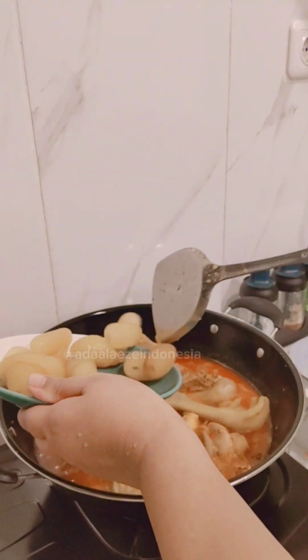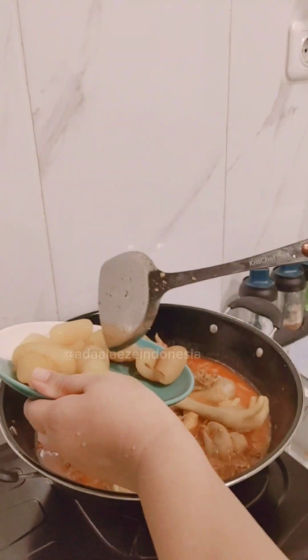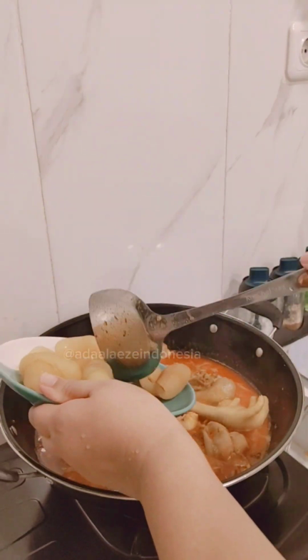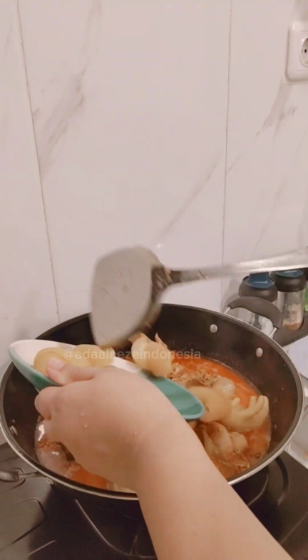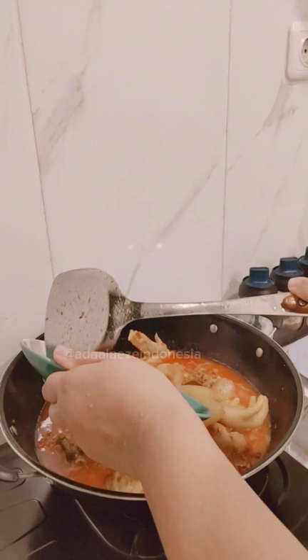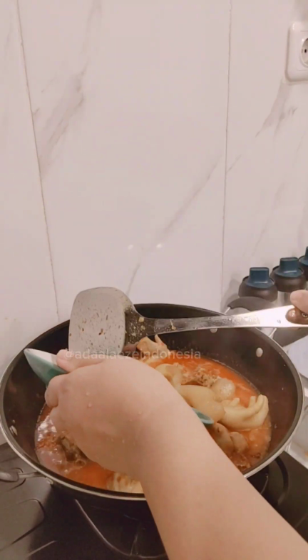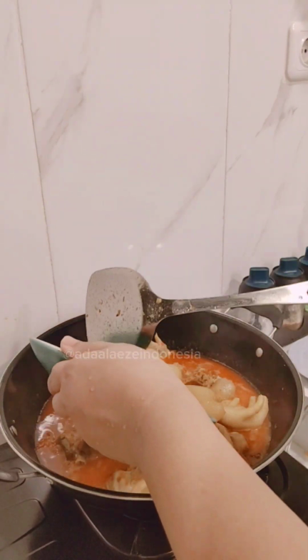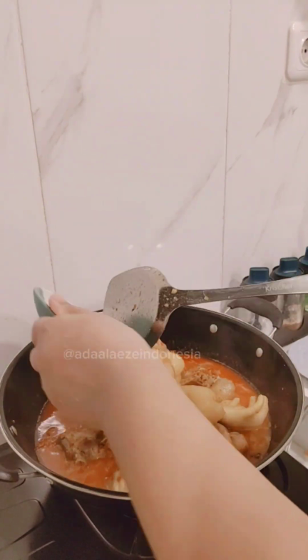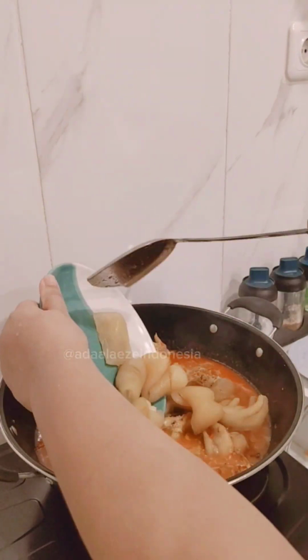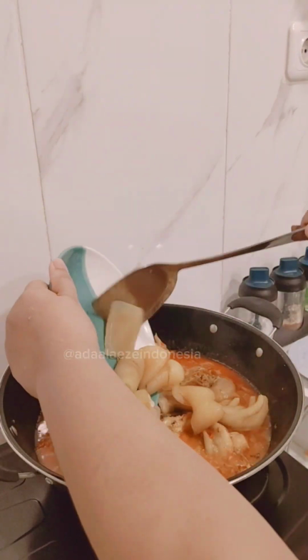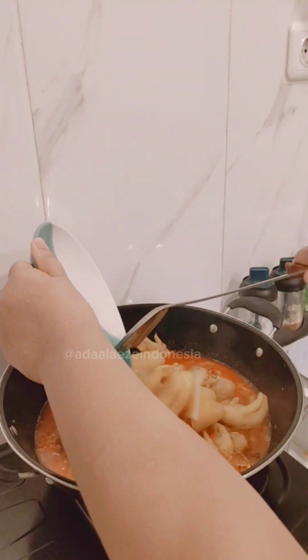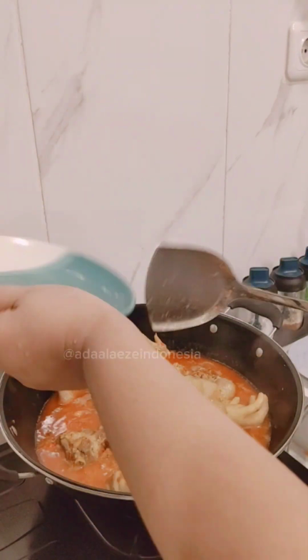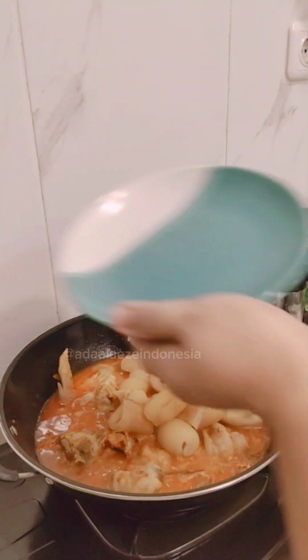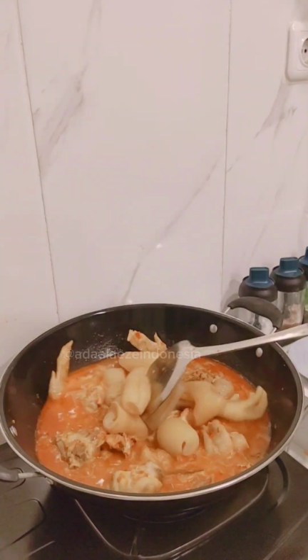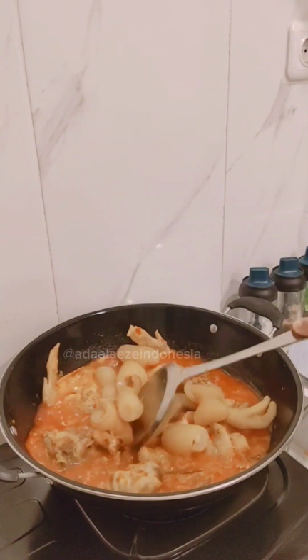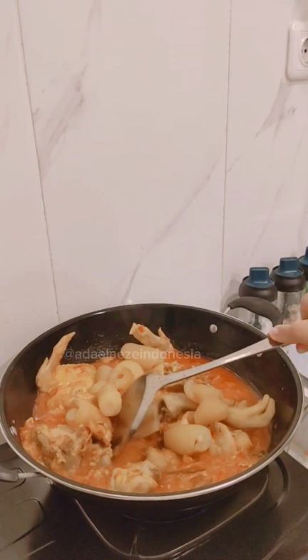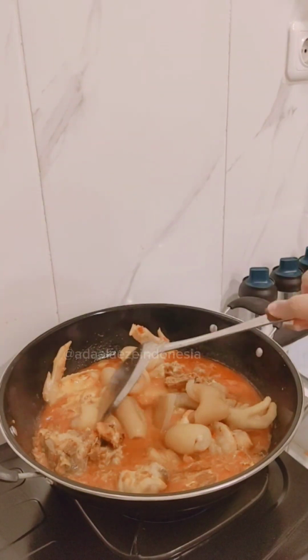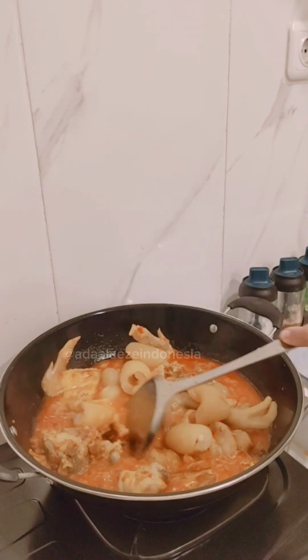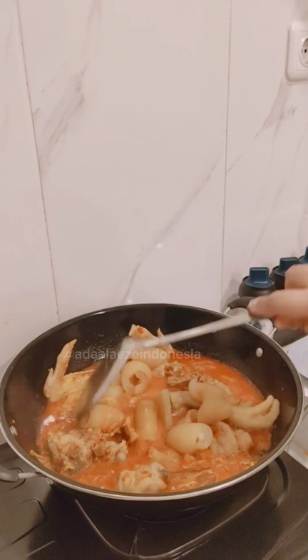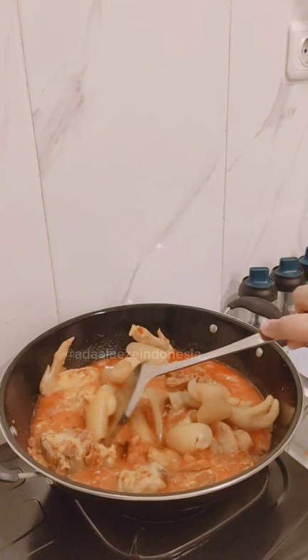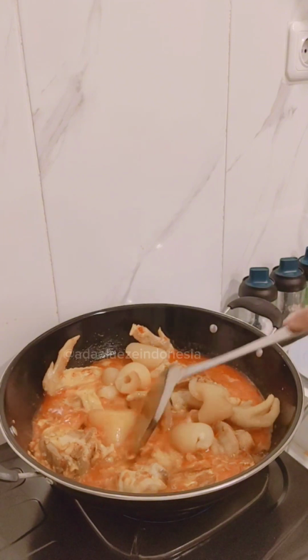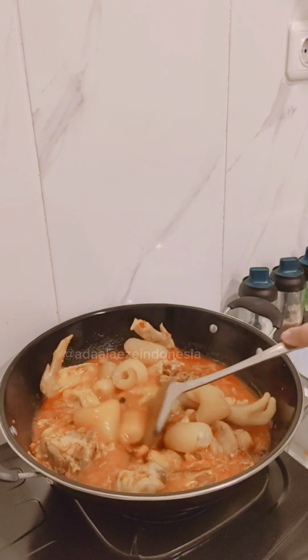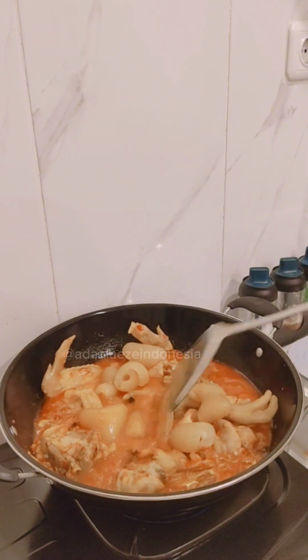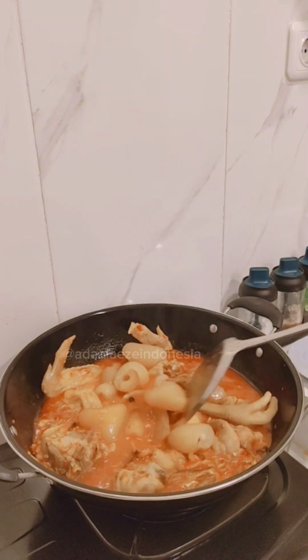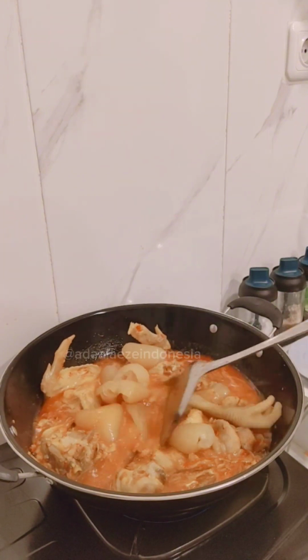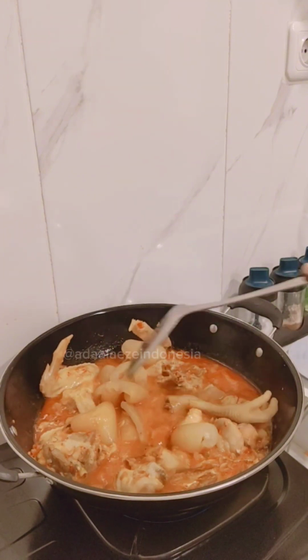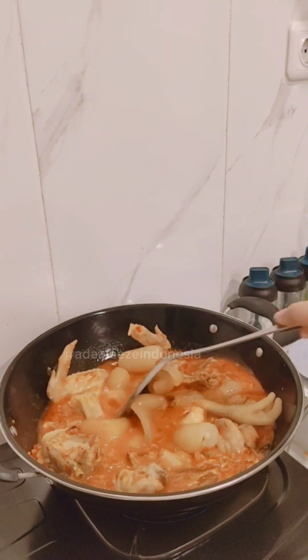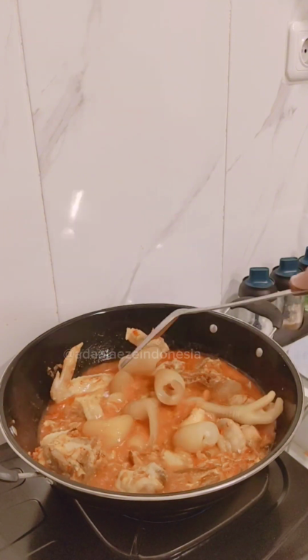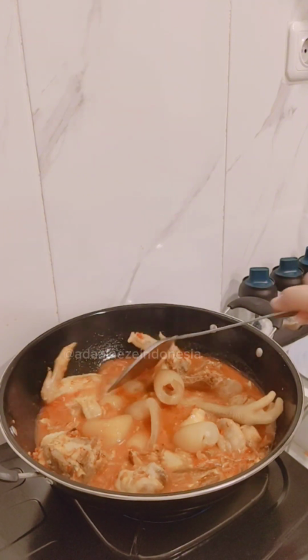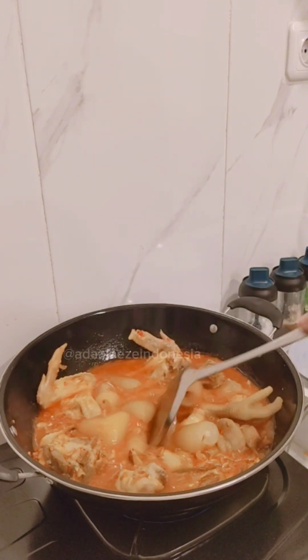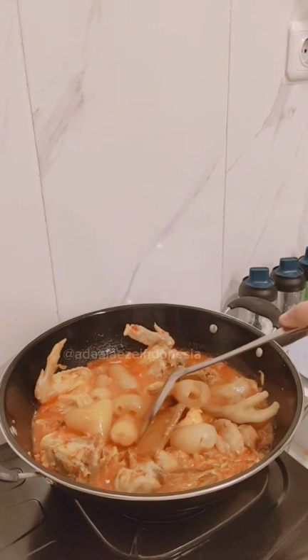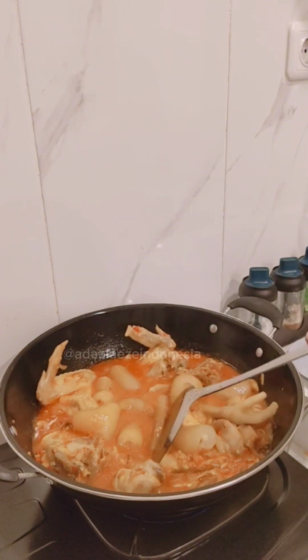Then put the bag of cow tripe that I already cooked before — pour it into the pot and mix them all together.